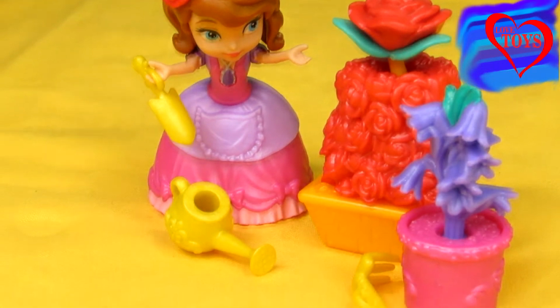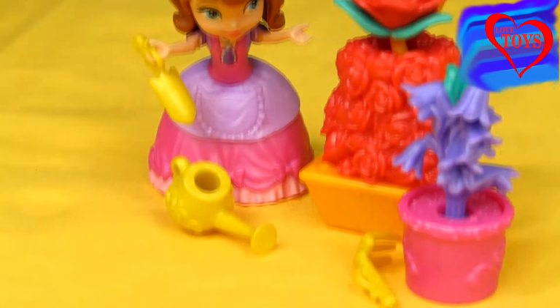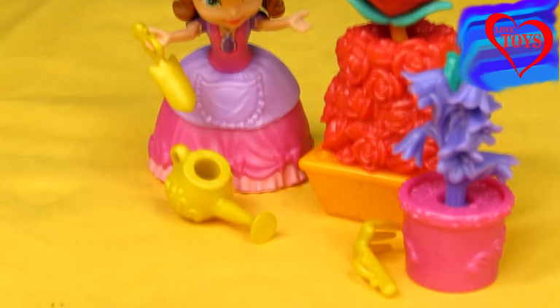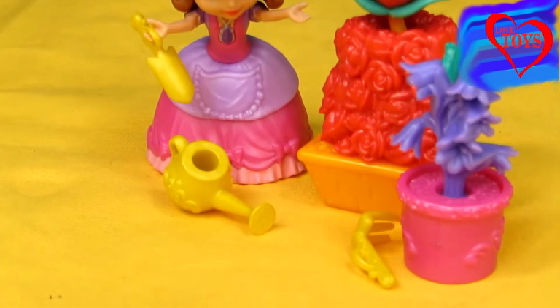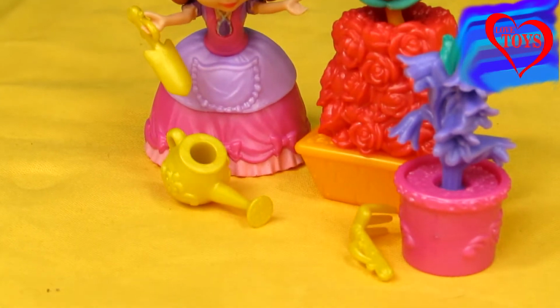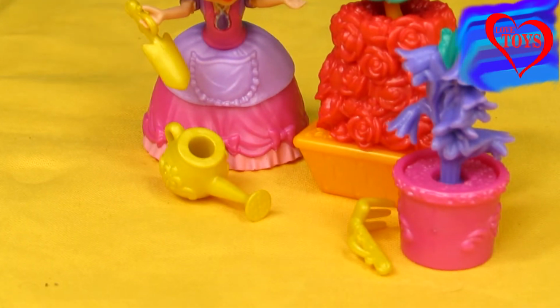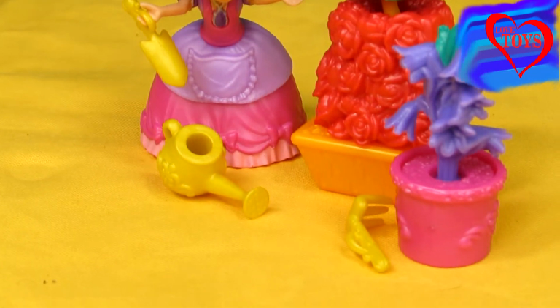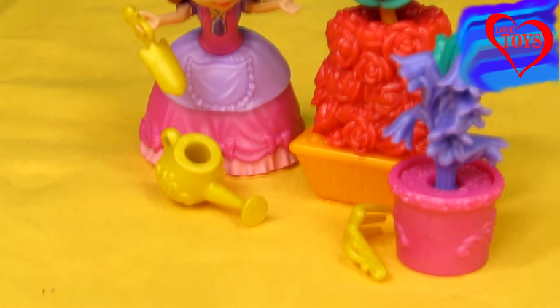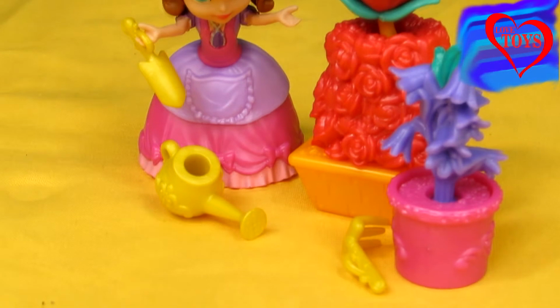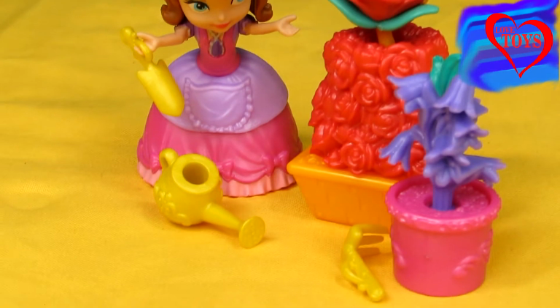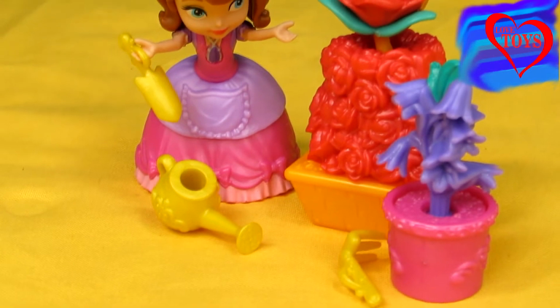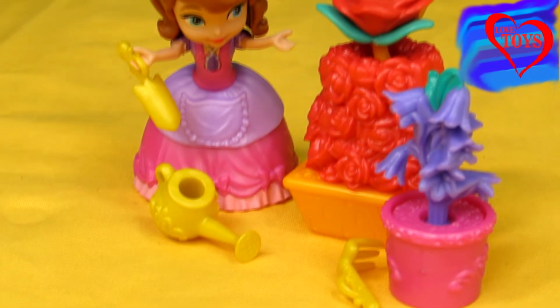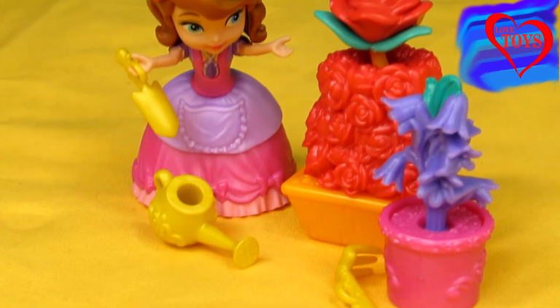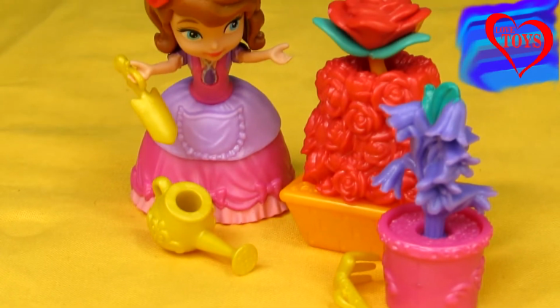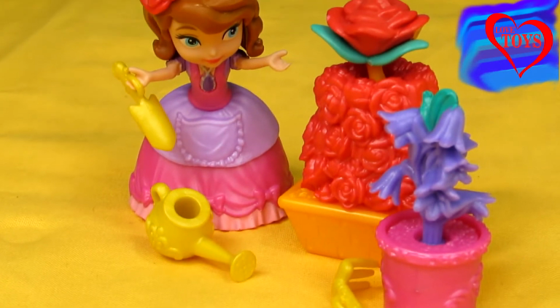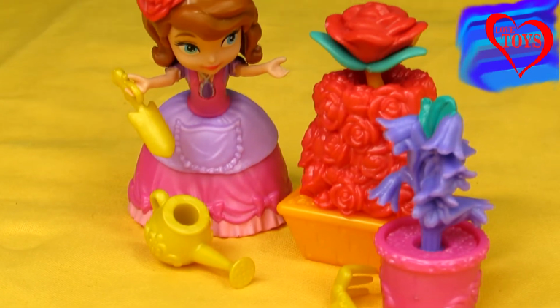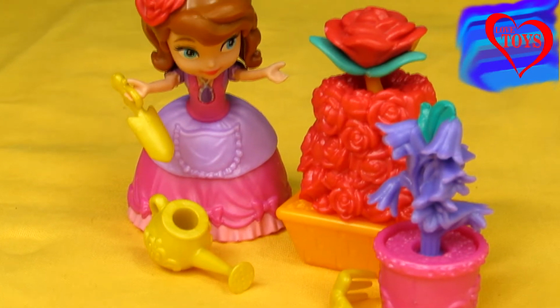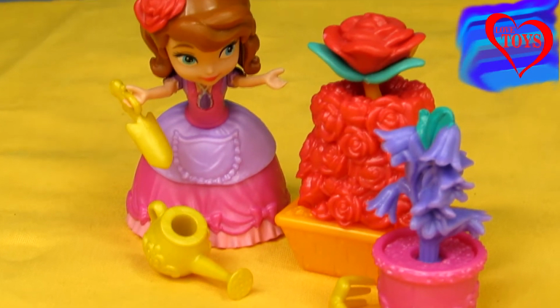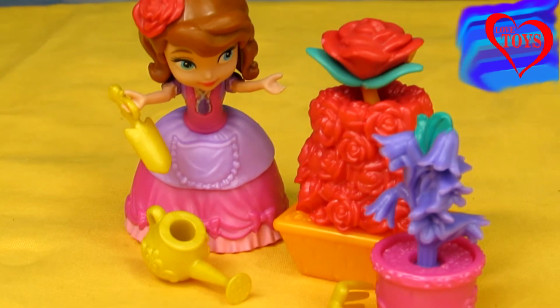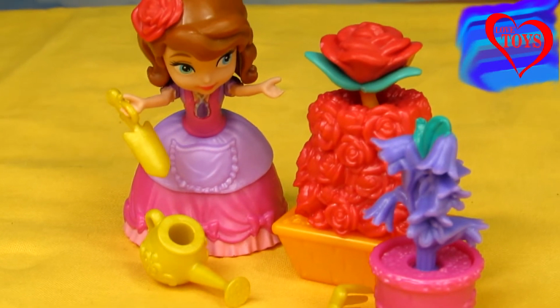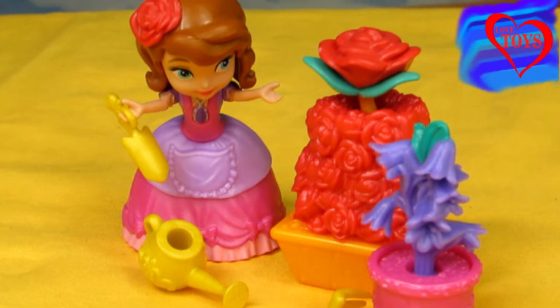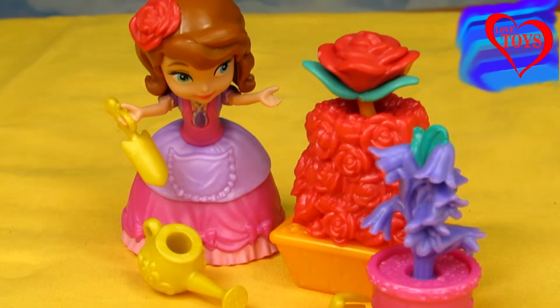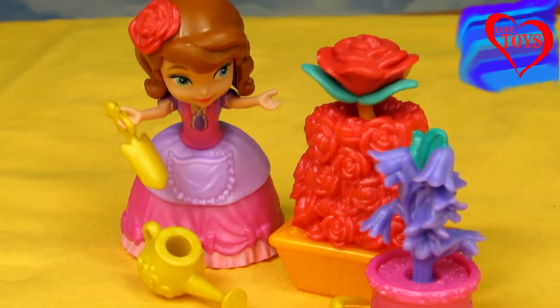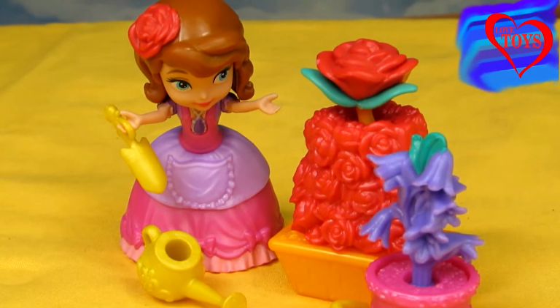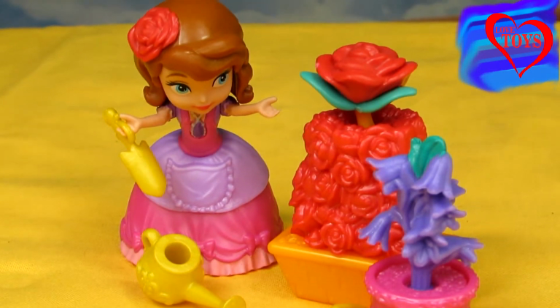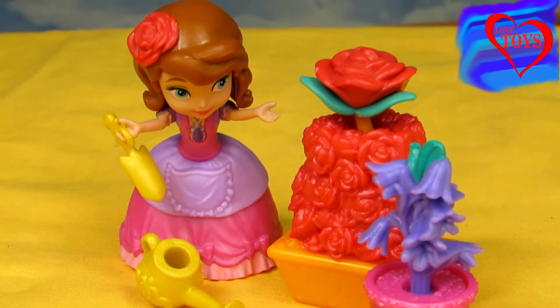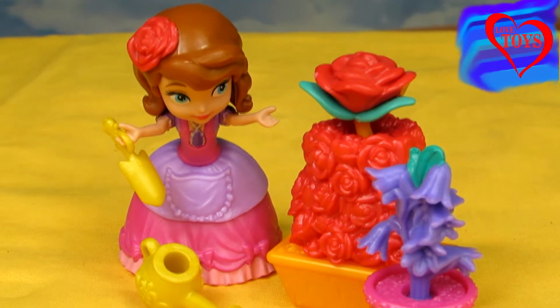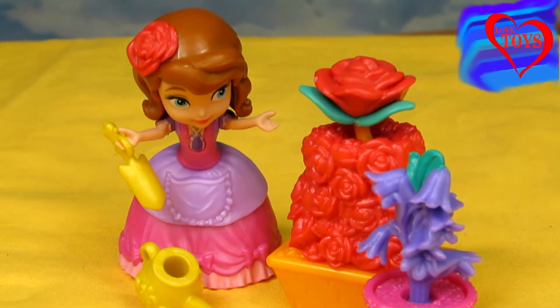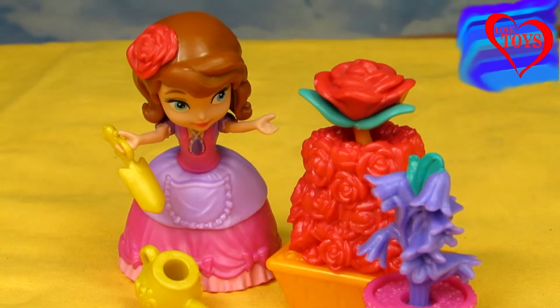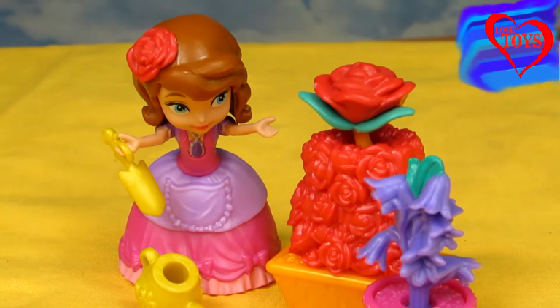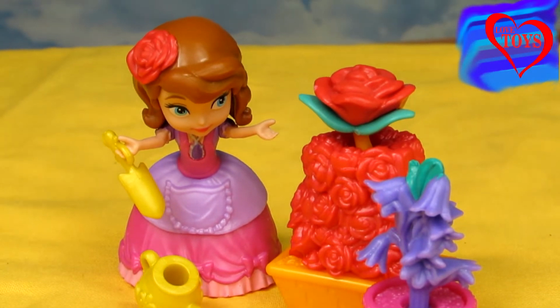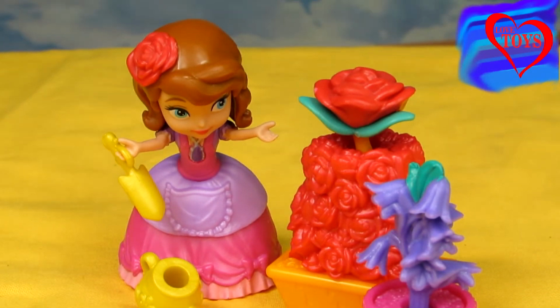With this playset we can play a lot, because our Sophia loves her amazing garden and taking care of it. We've also got a lot of accessories.